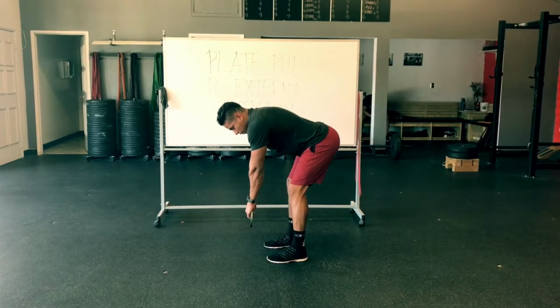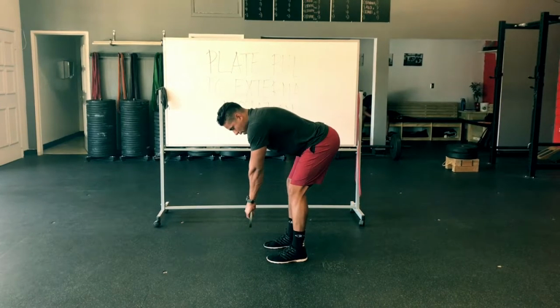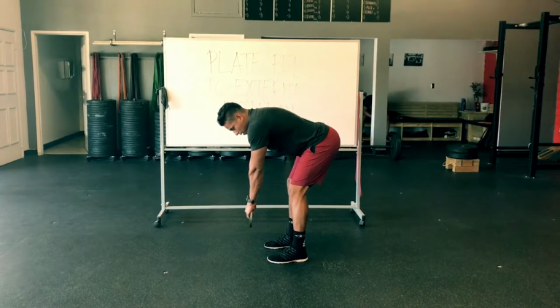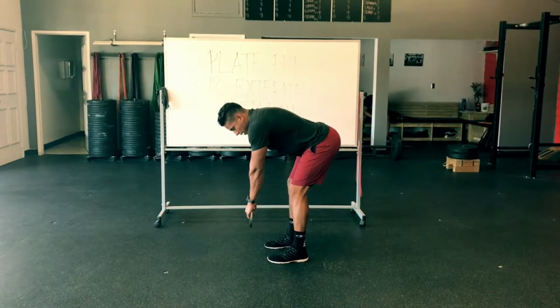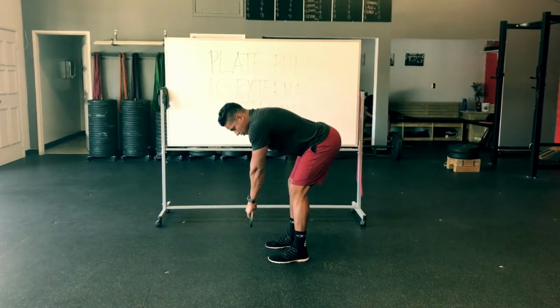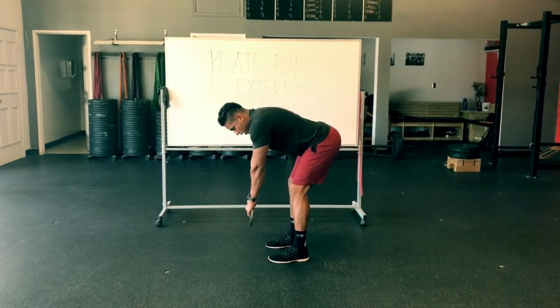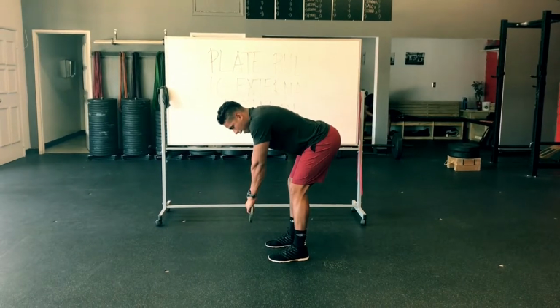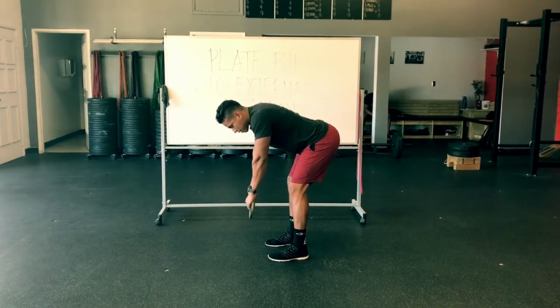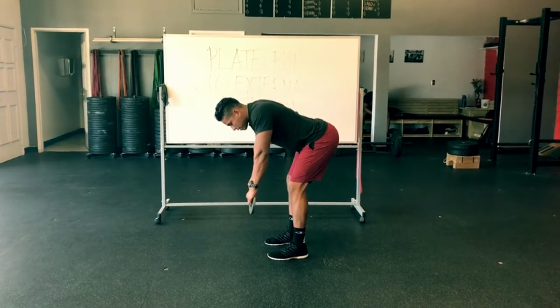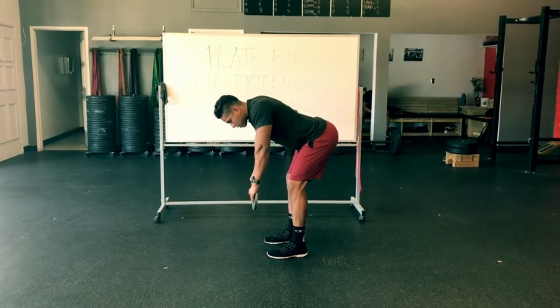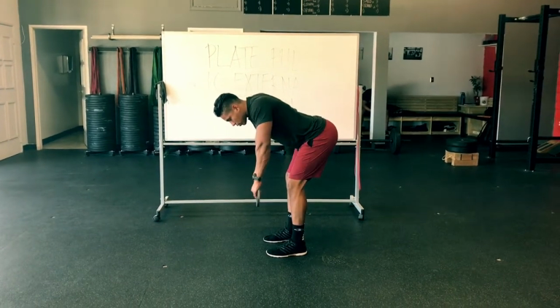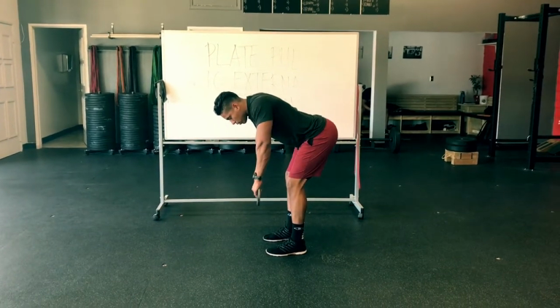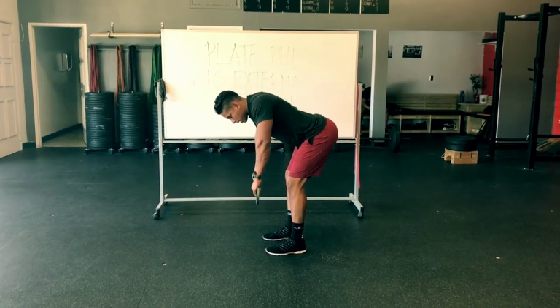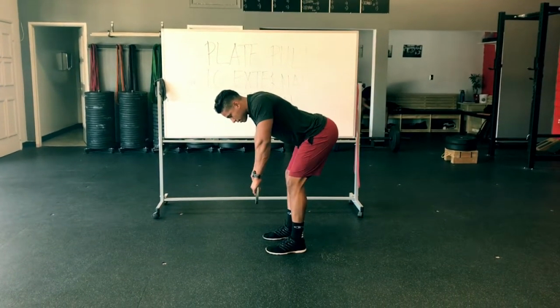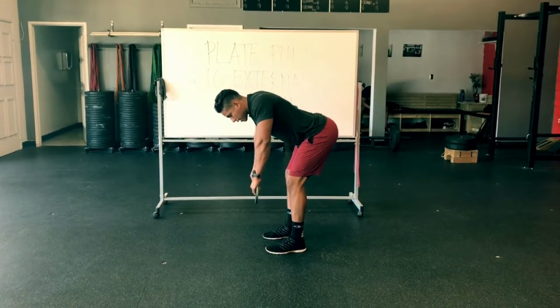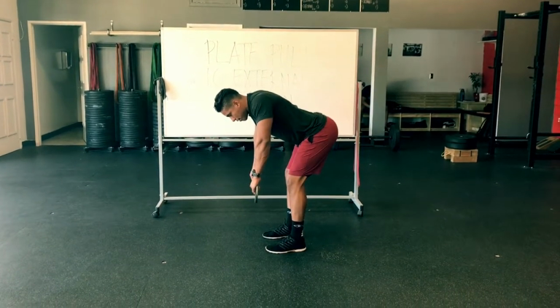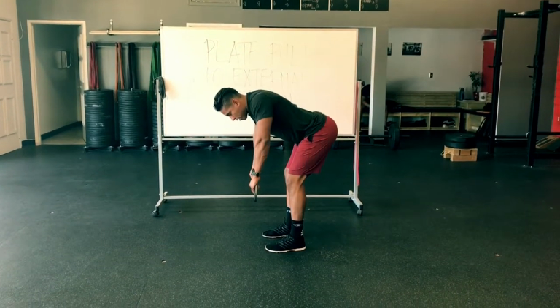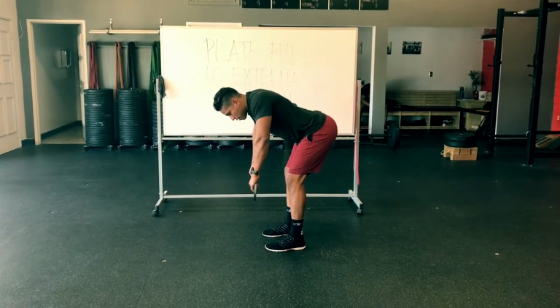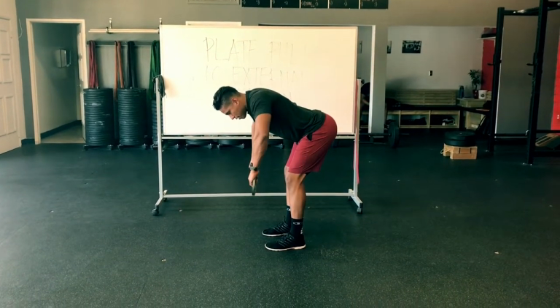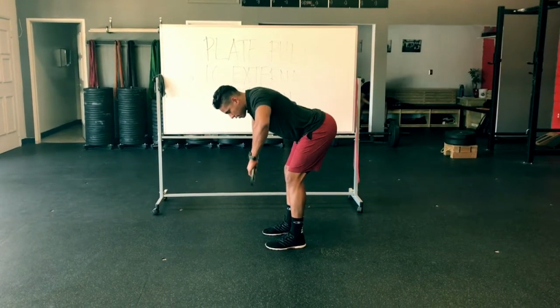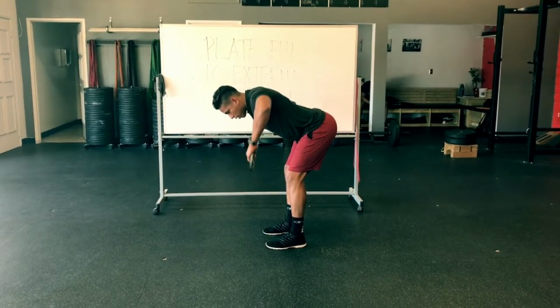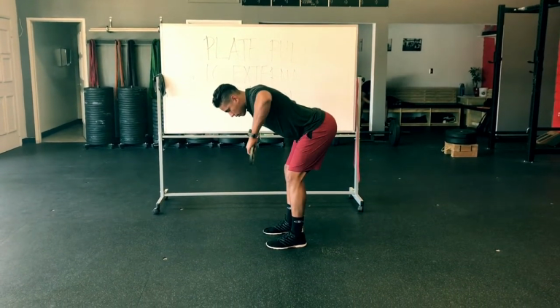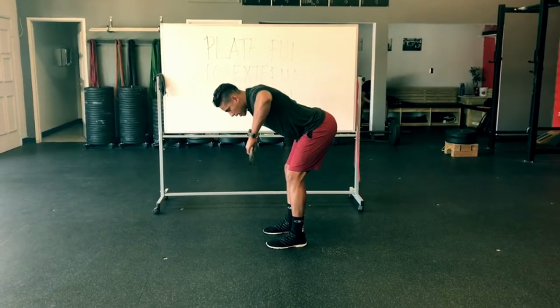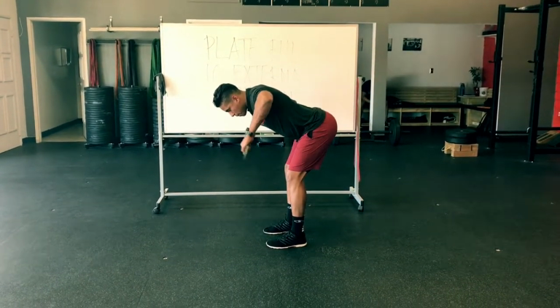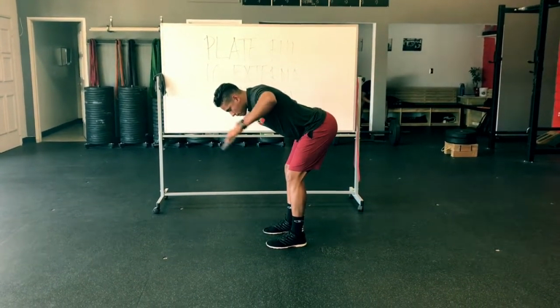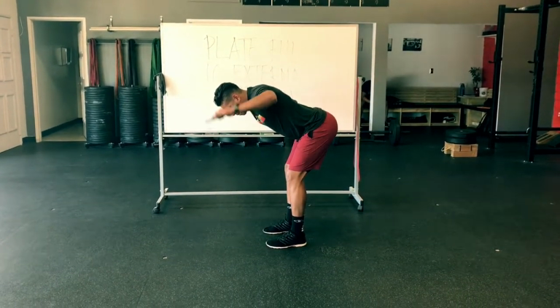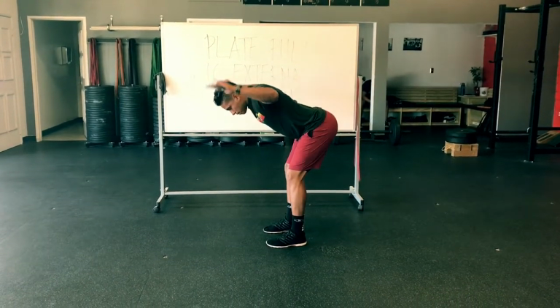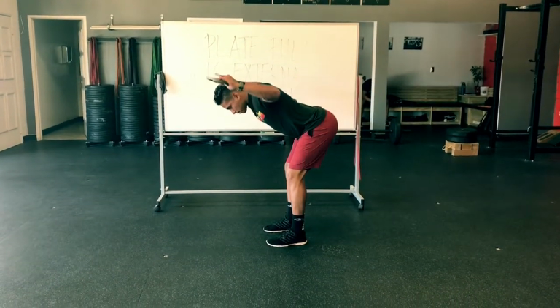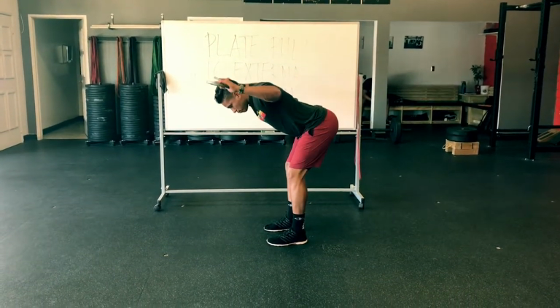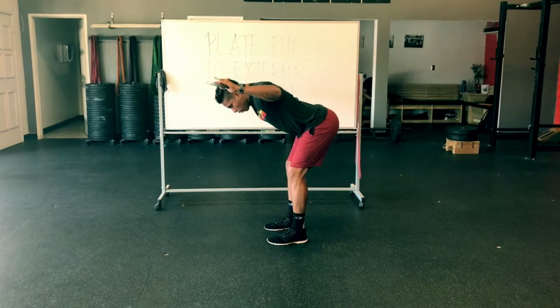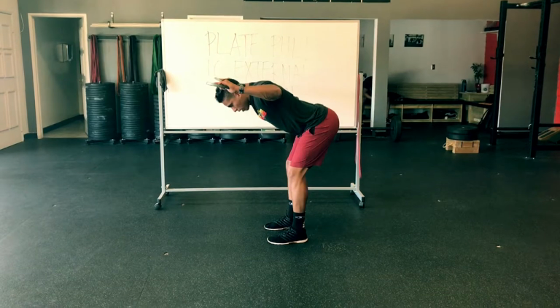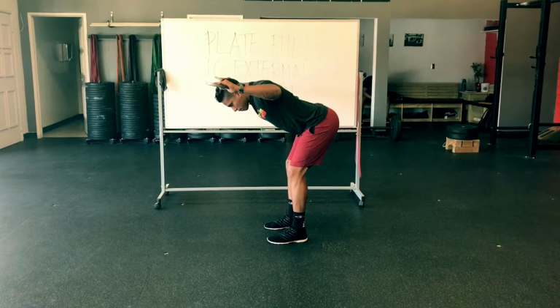From here, I retract — shoulder blades together, elbows up, pull up.